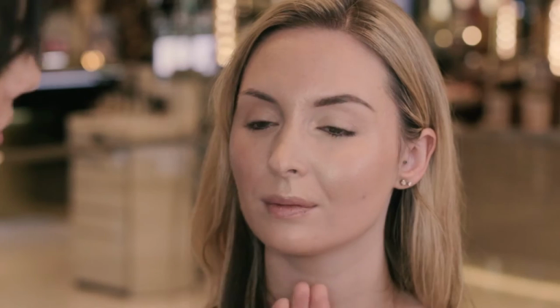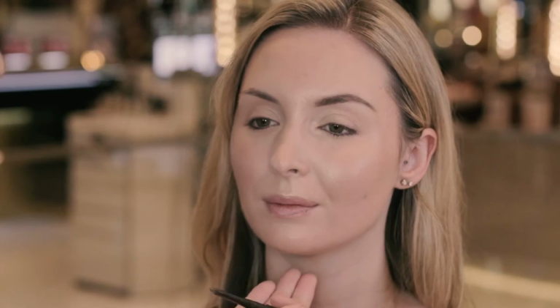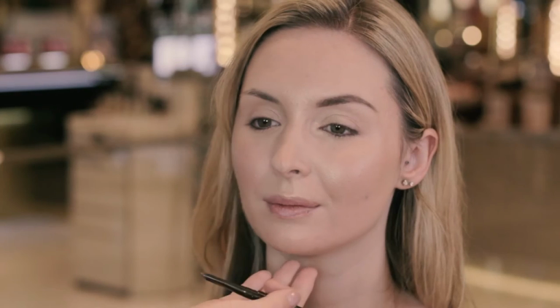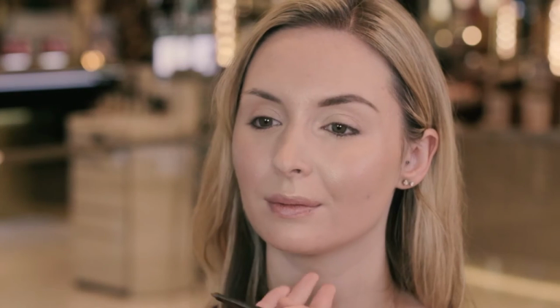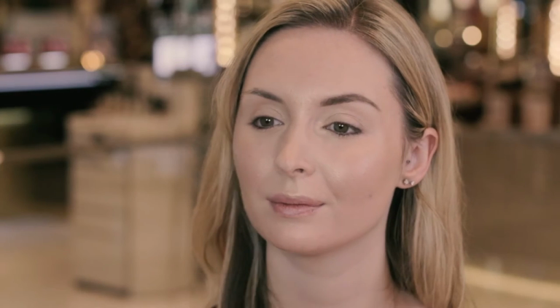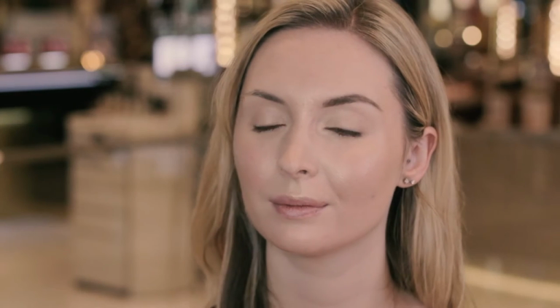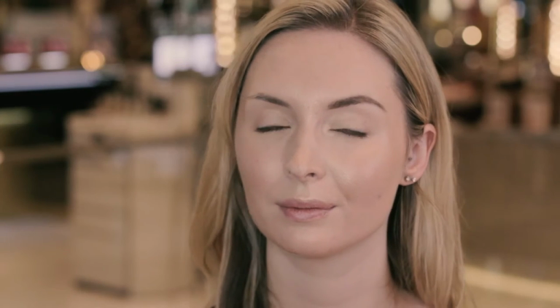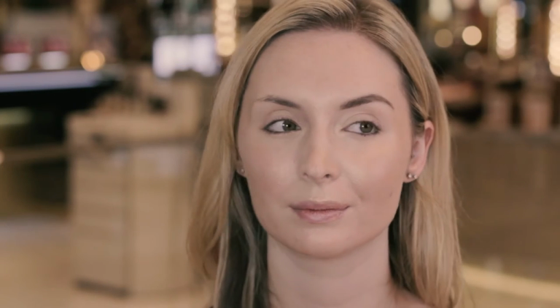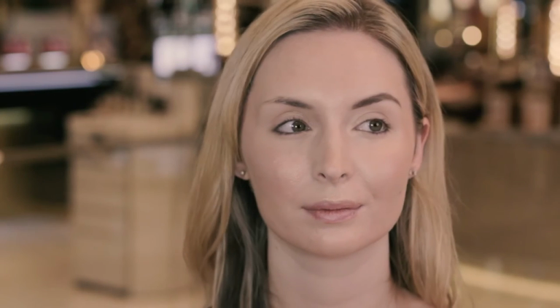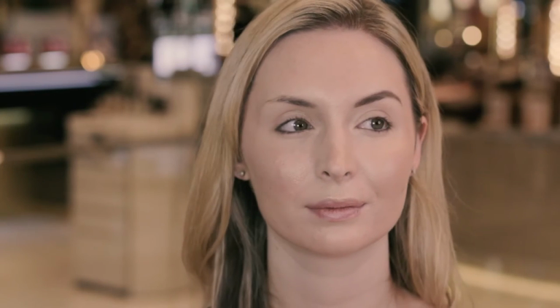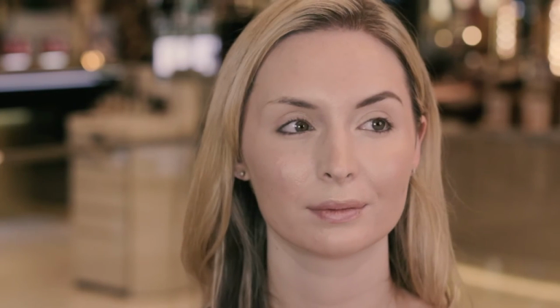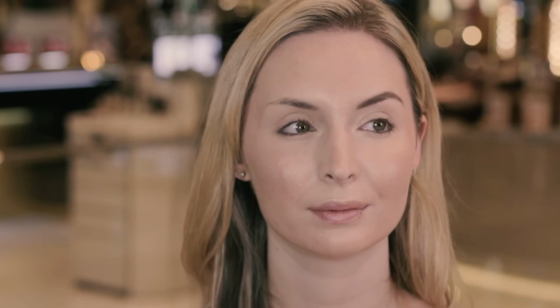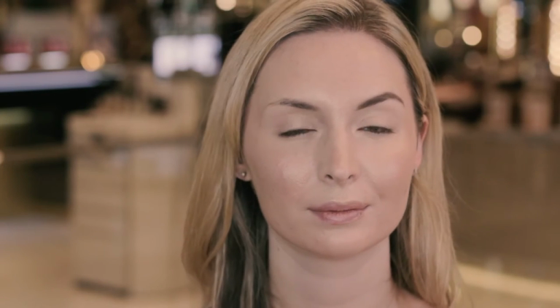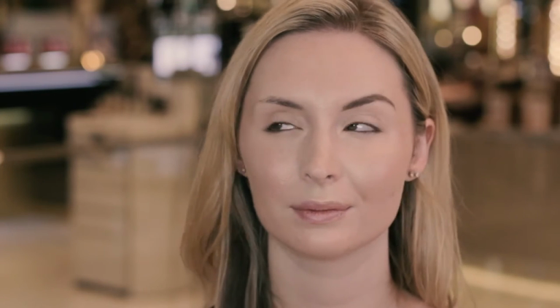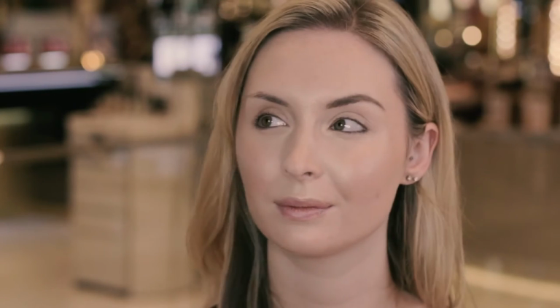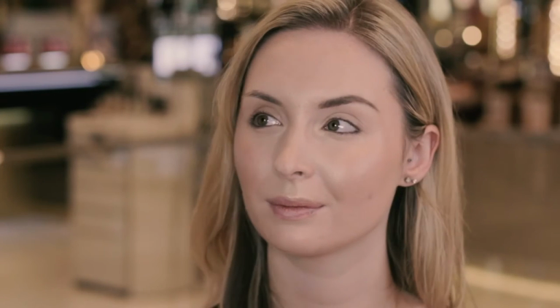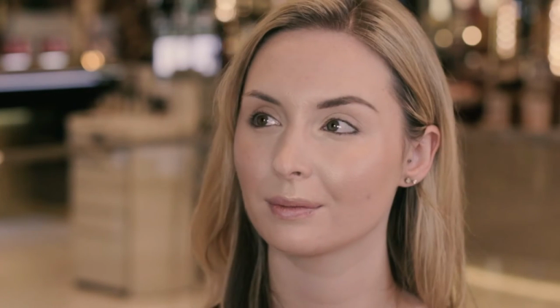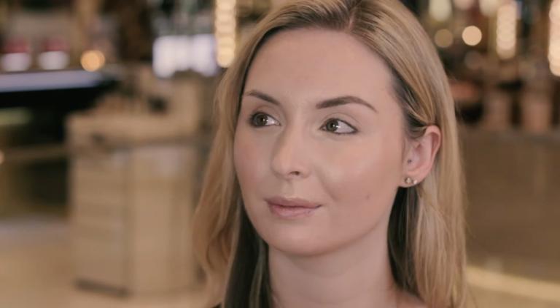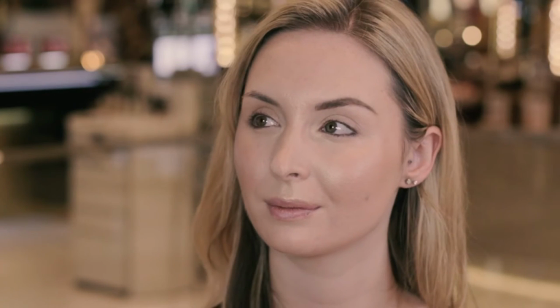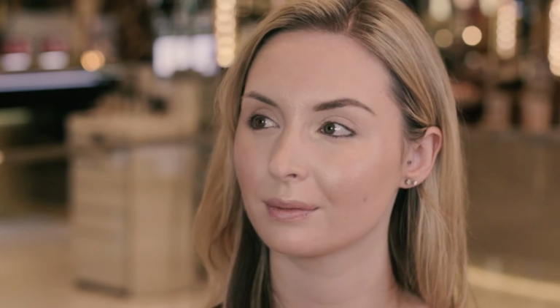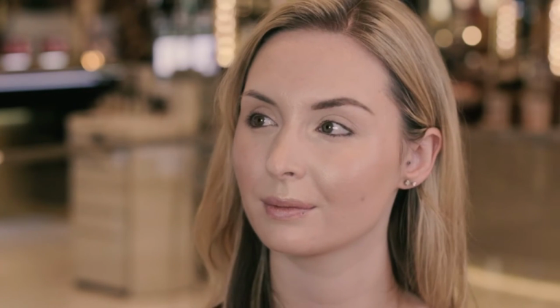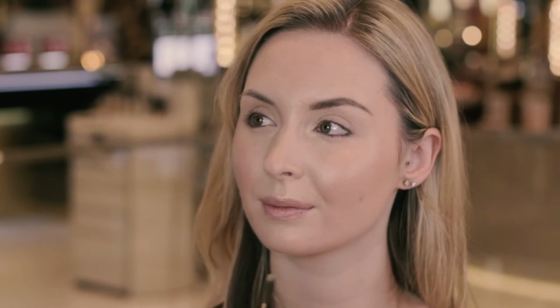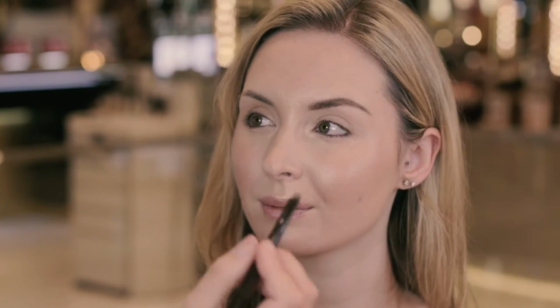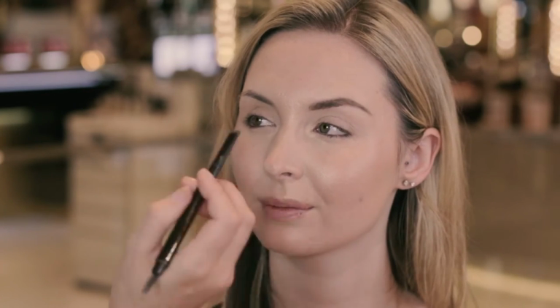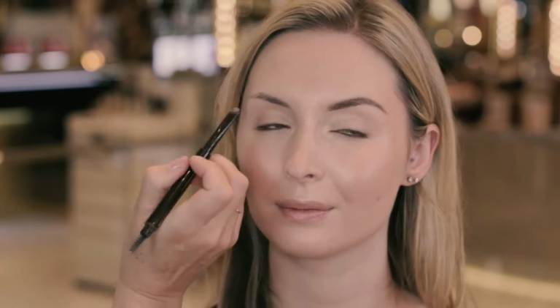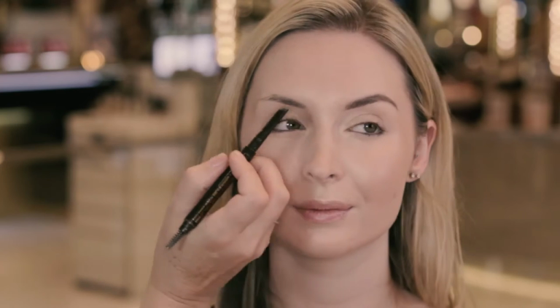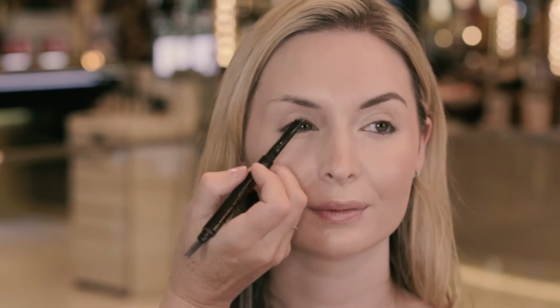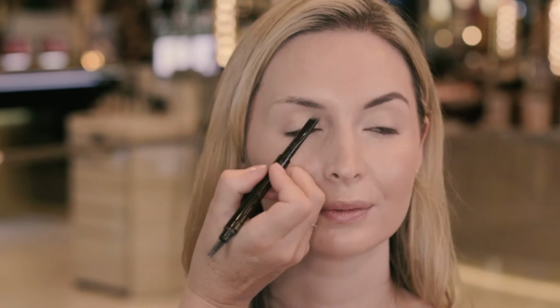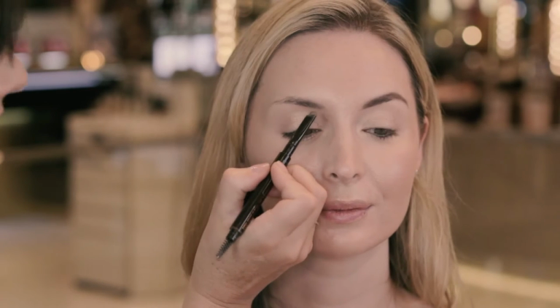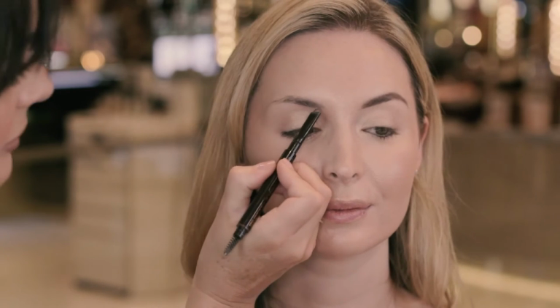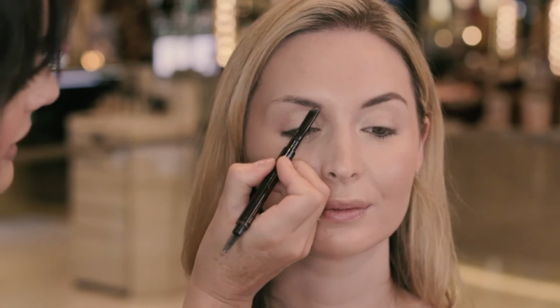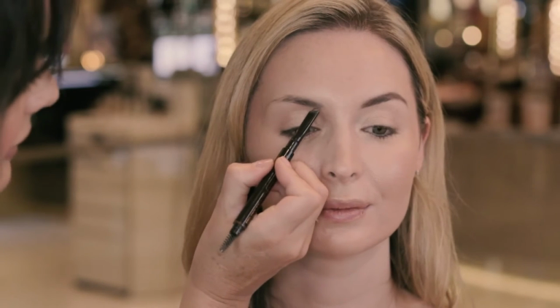You can probably see the difference between each brow there and the effect it has on the eye, so we're just going to do the other one now.